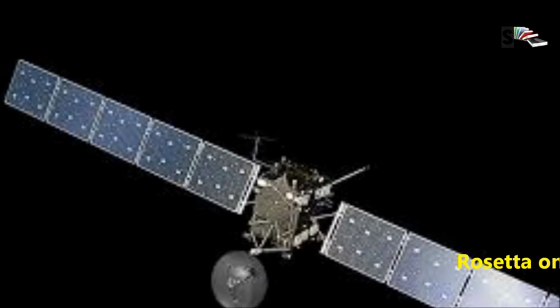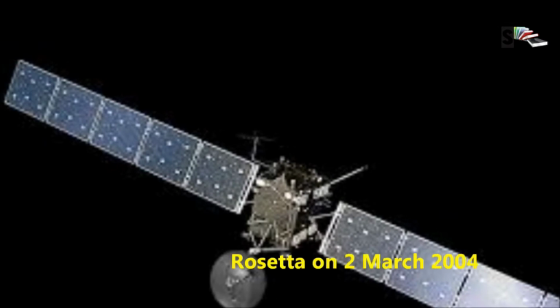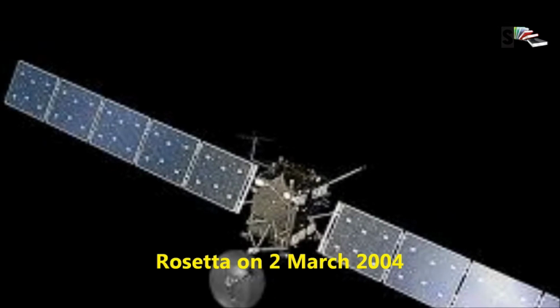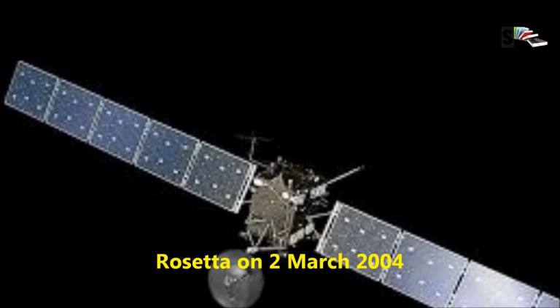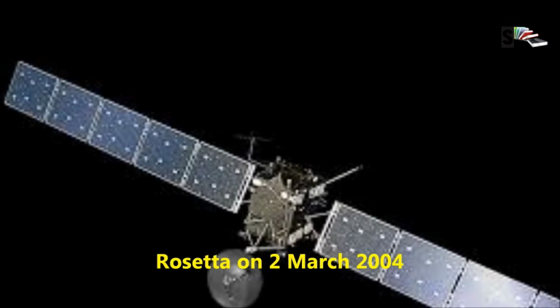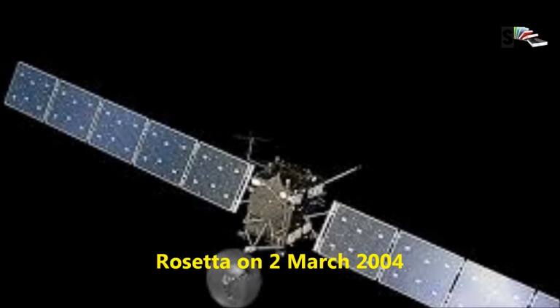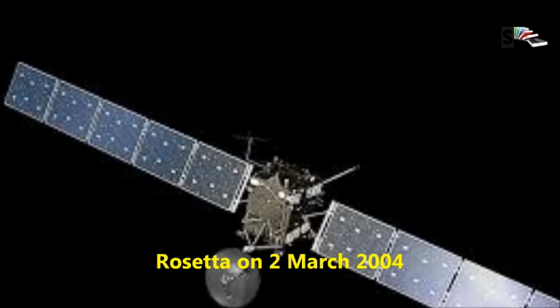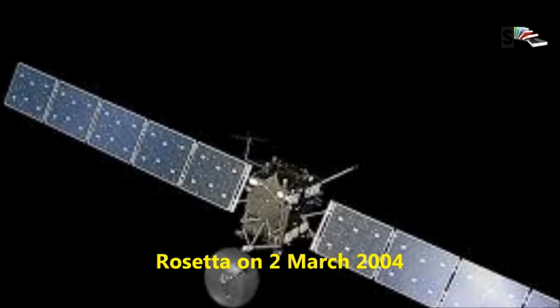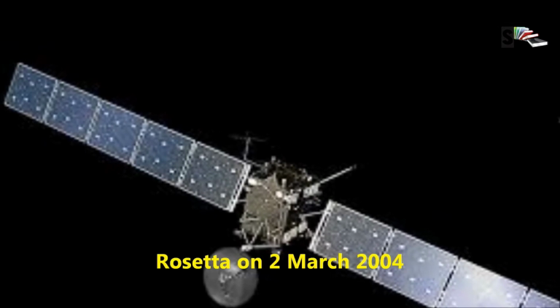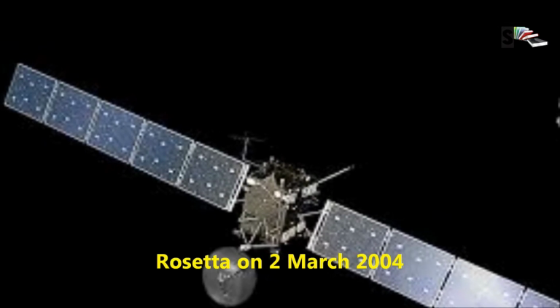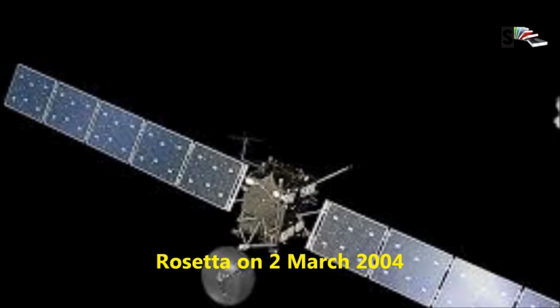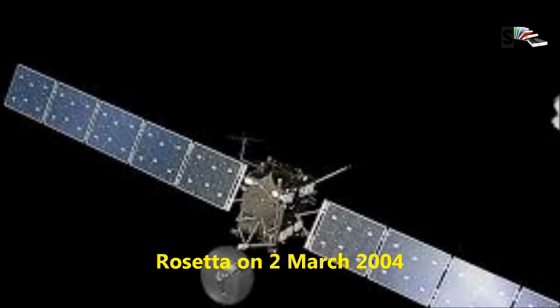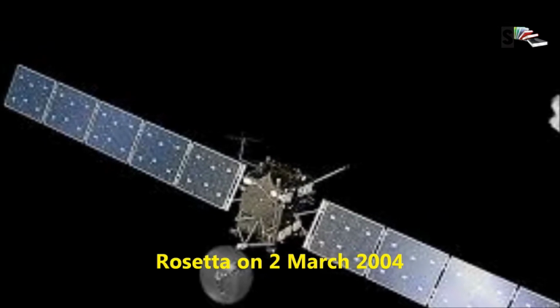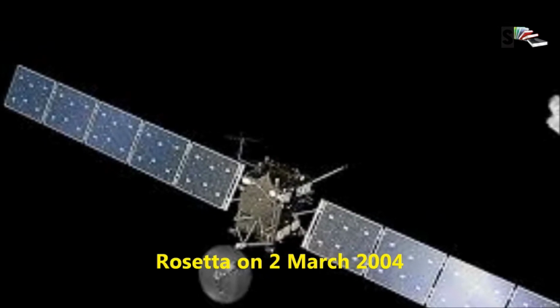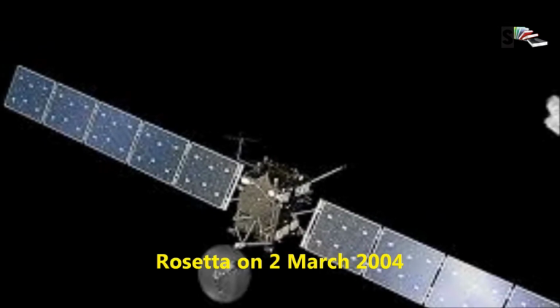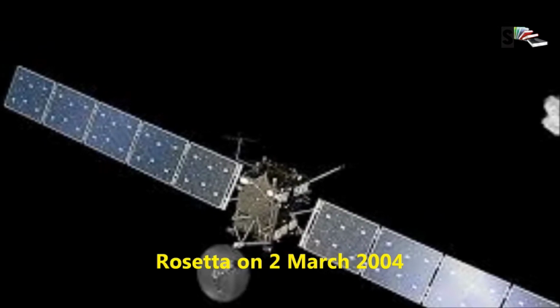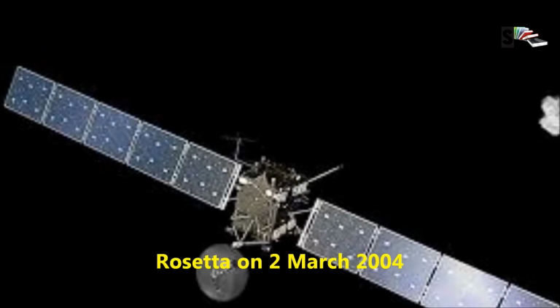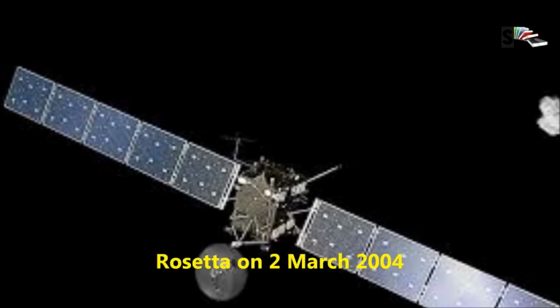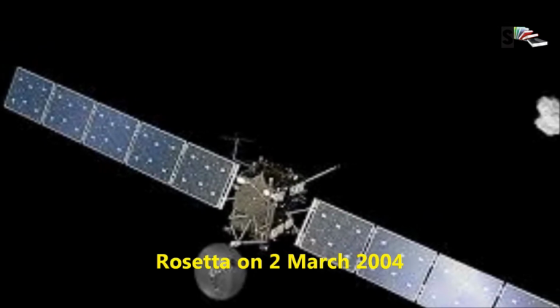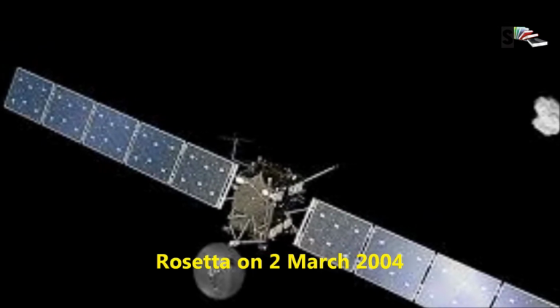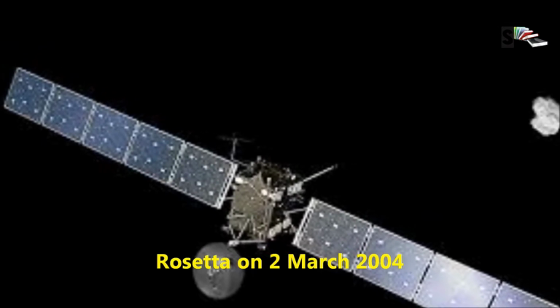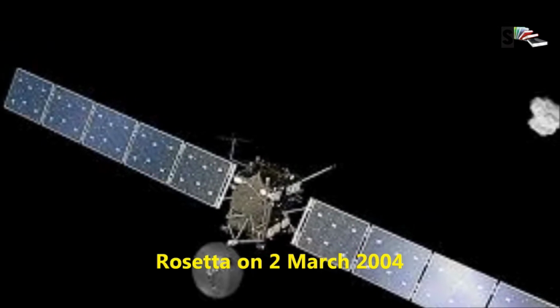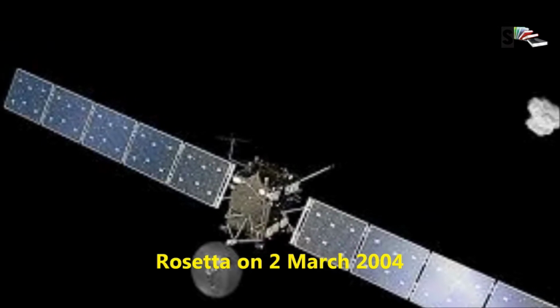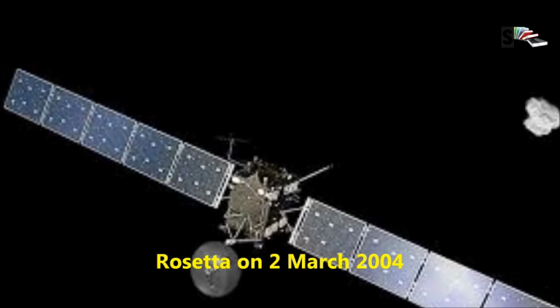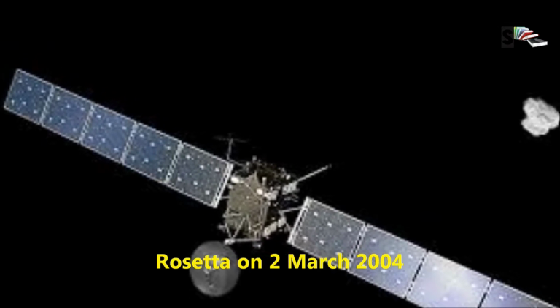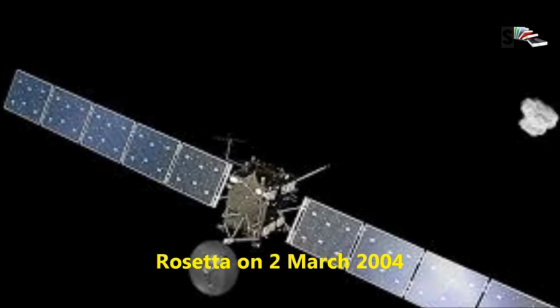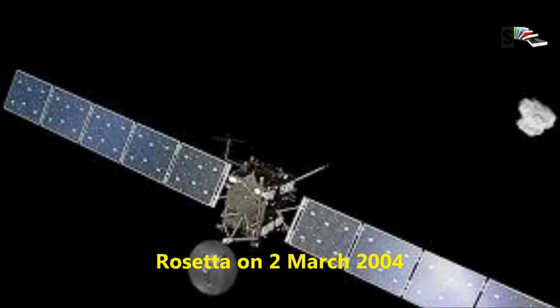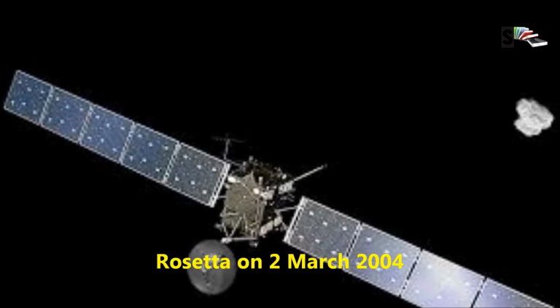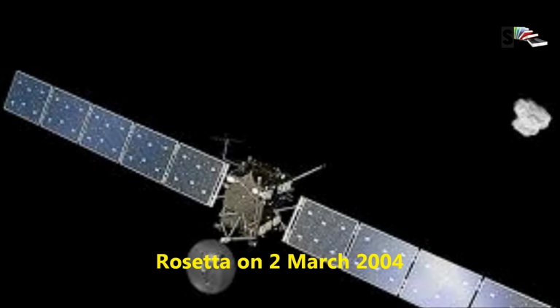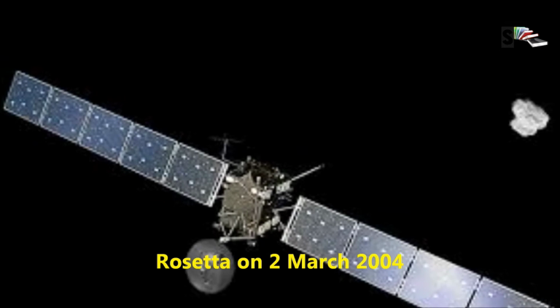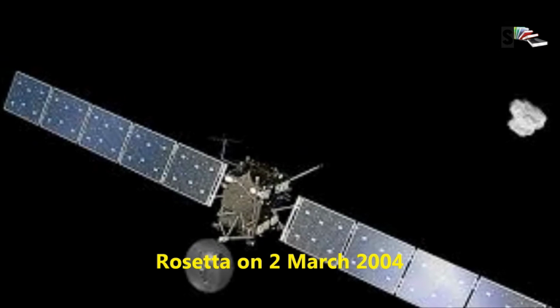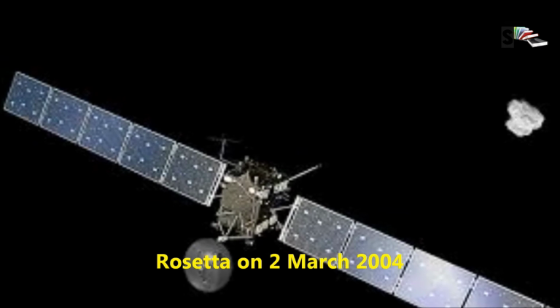The European Space Agency launched Rosetta on 2nd March 2004.